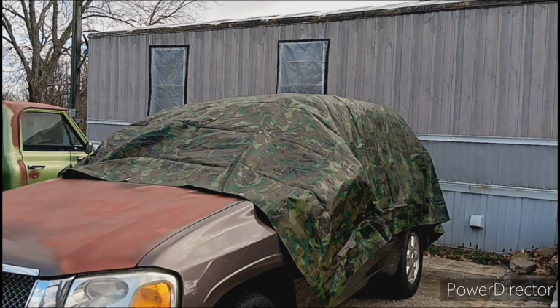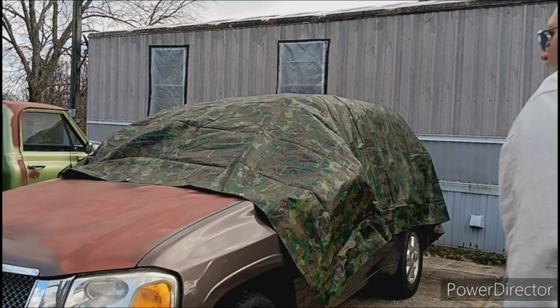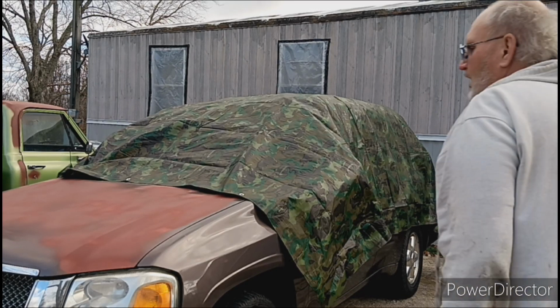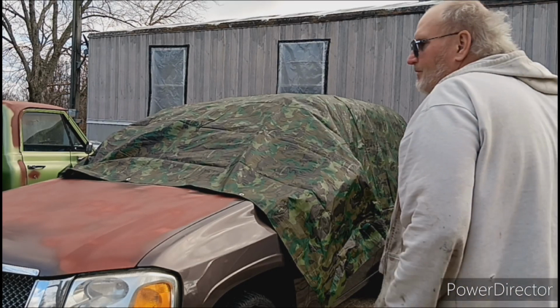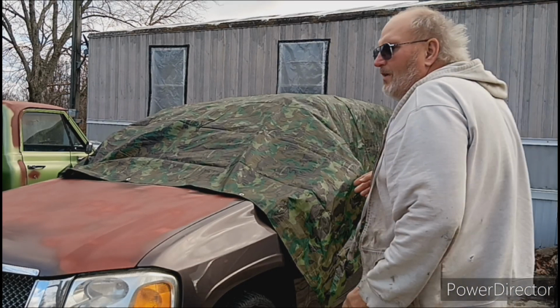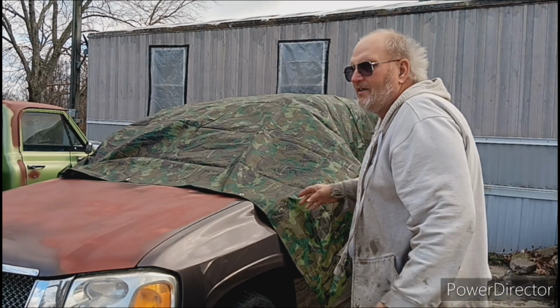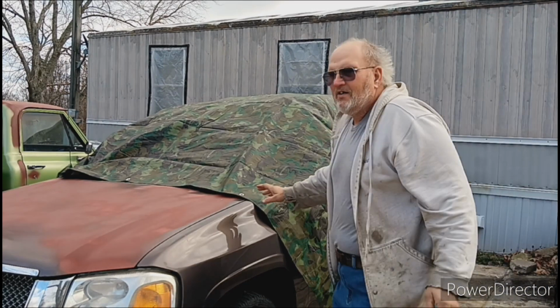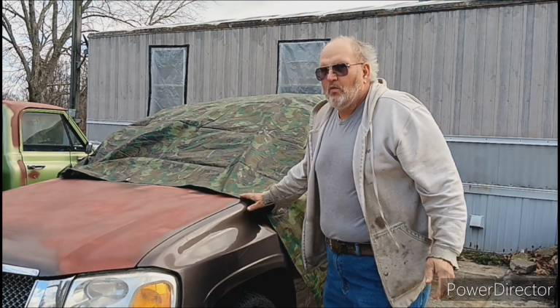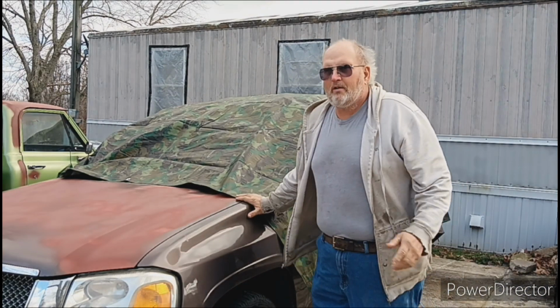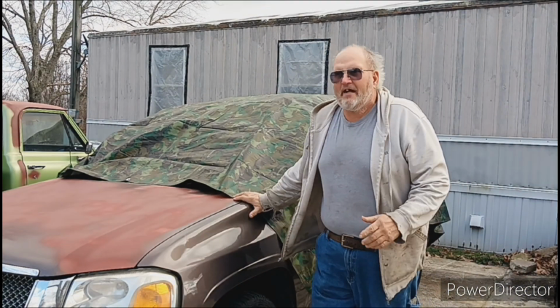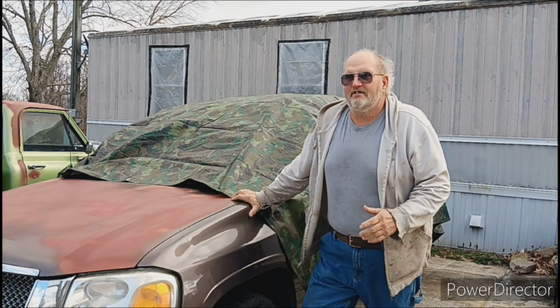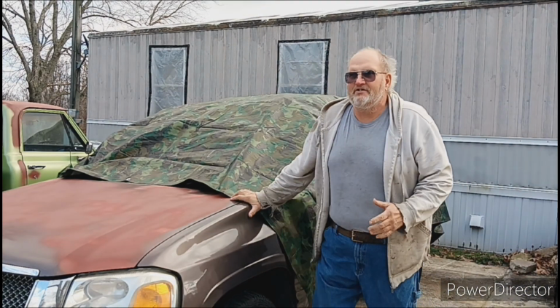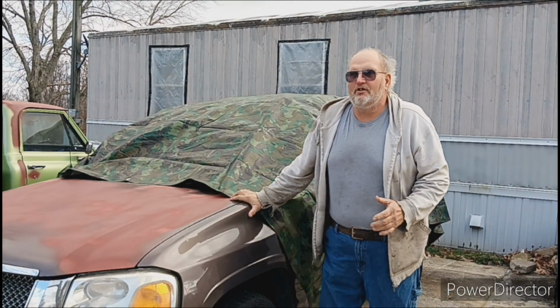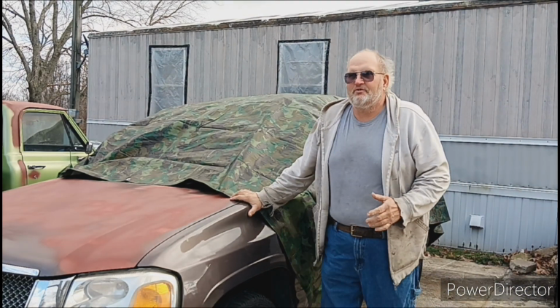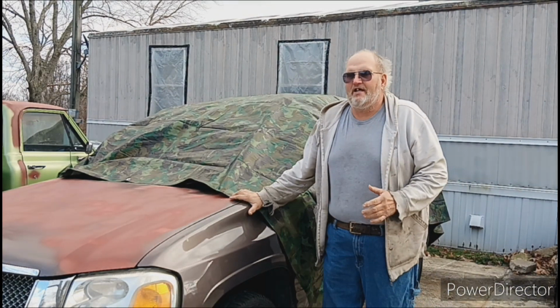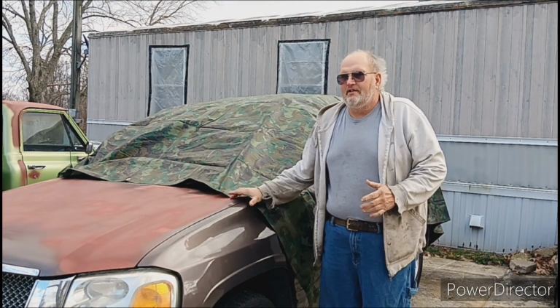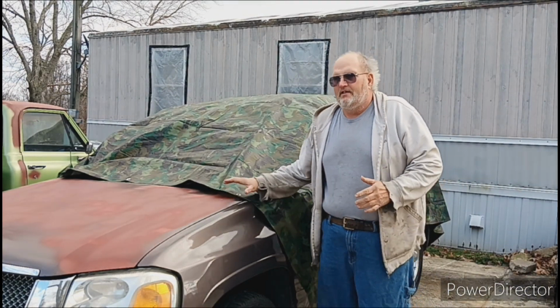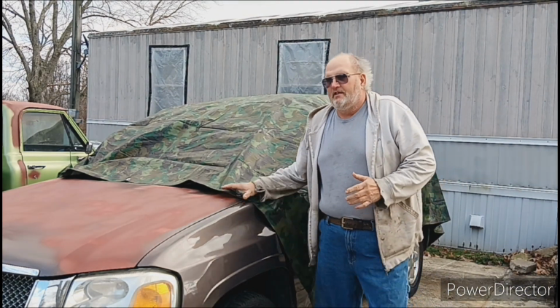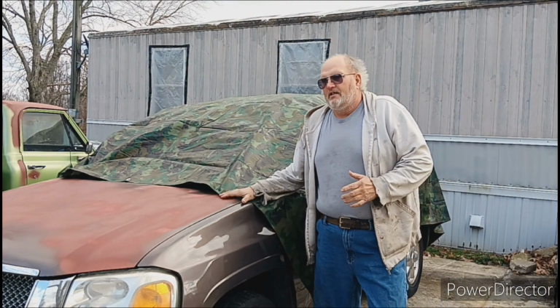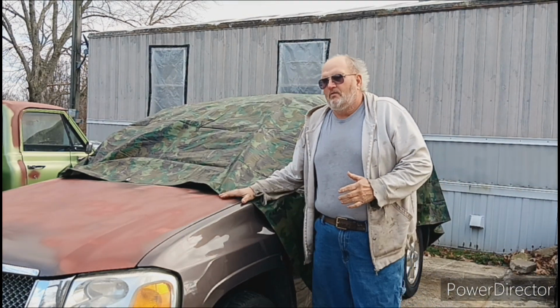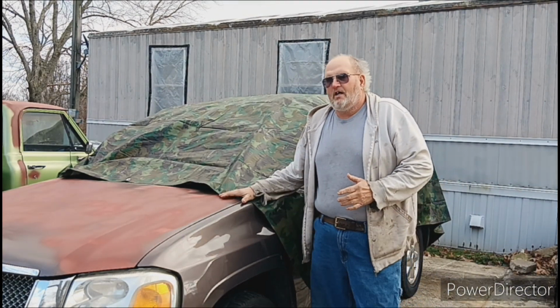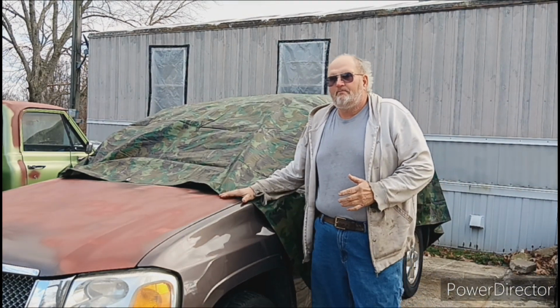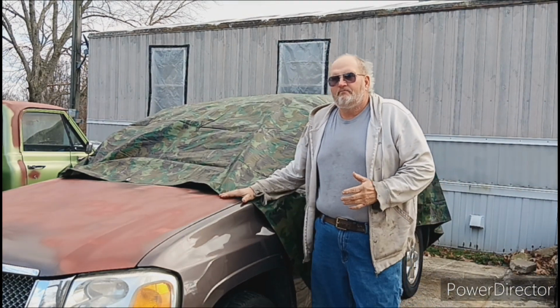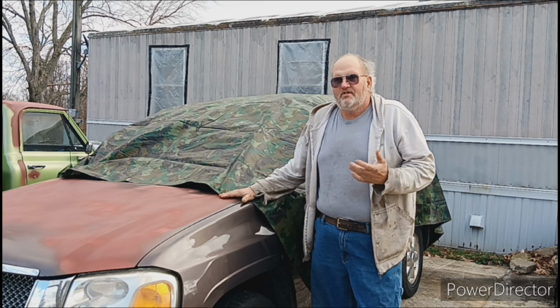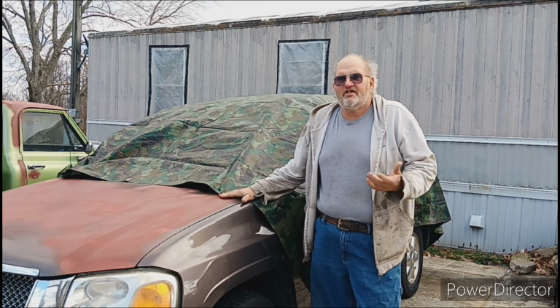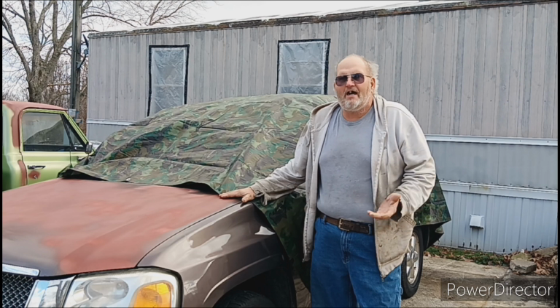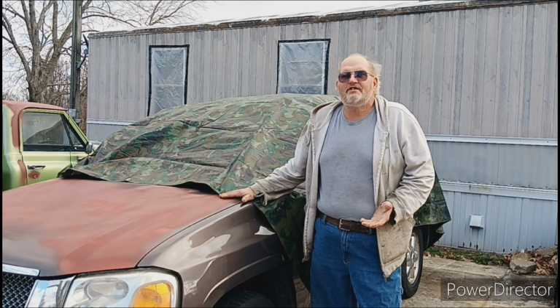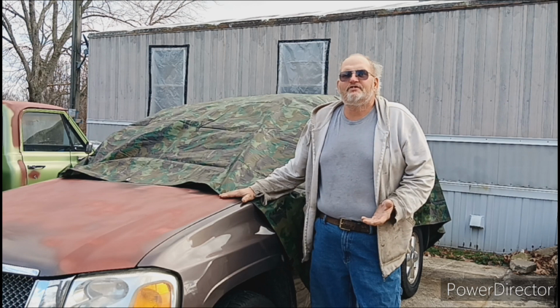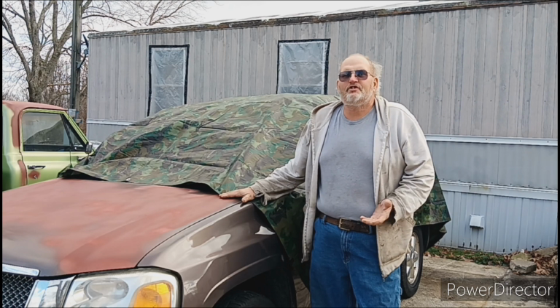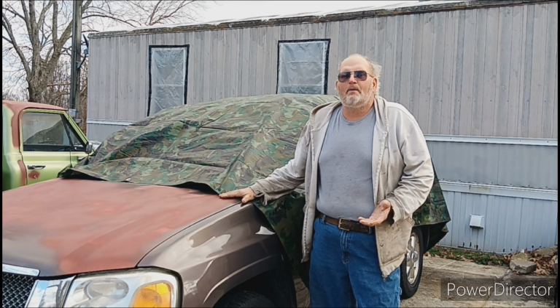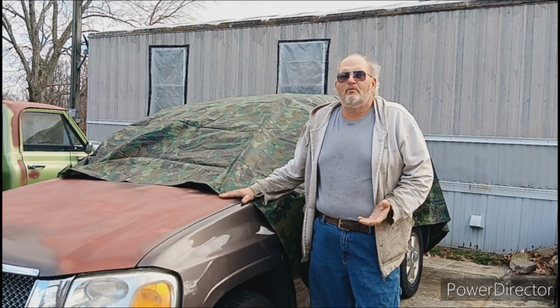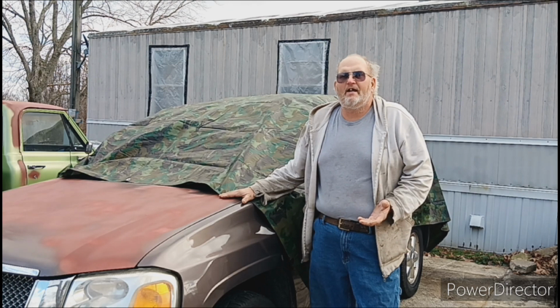Hello everyone. Welcome back to Lynn's Homestead. Well, it's time to get the tarp ready.